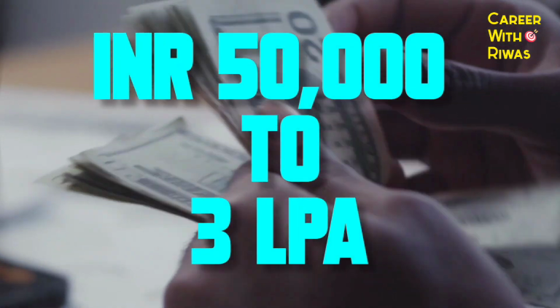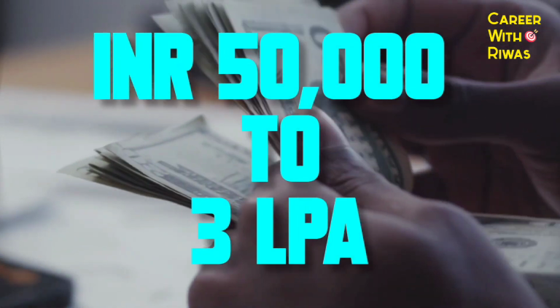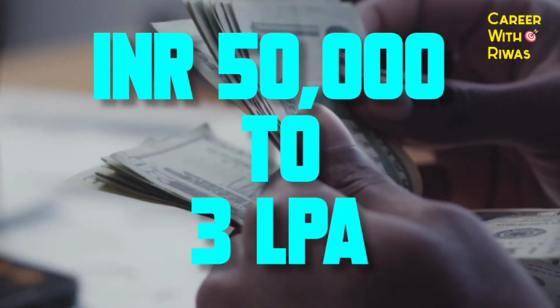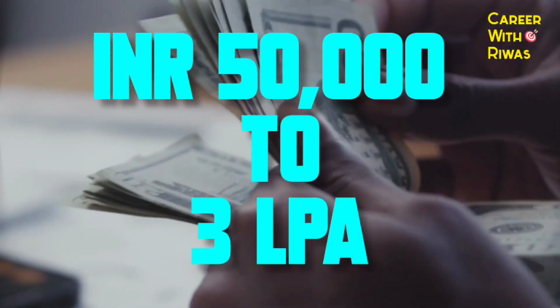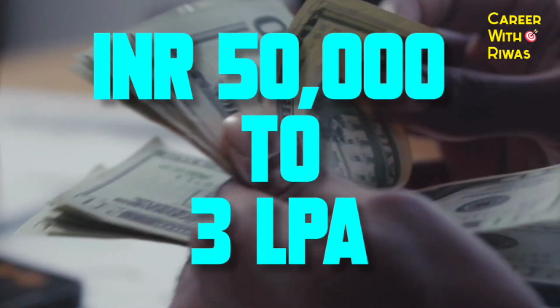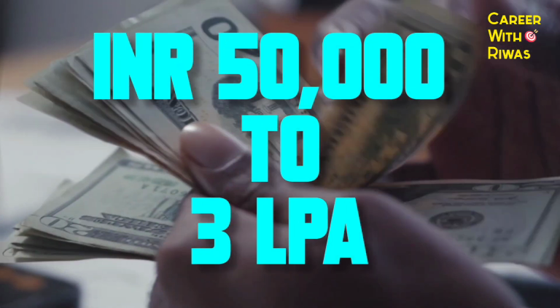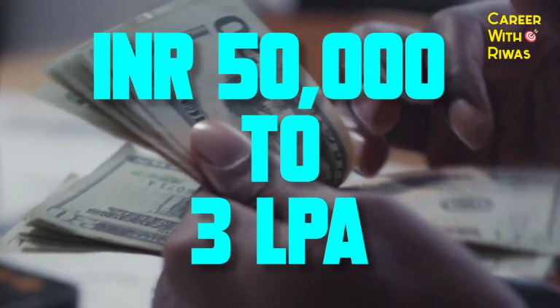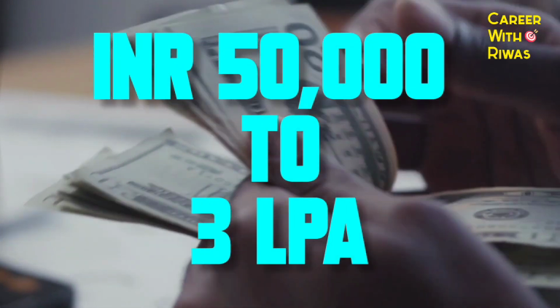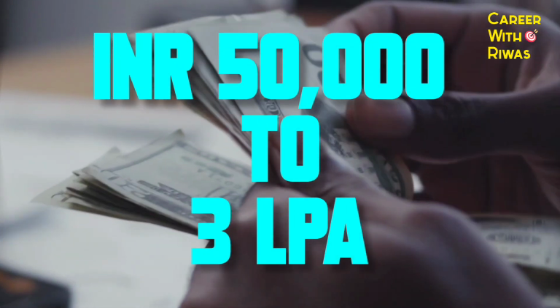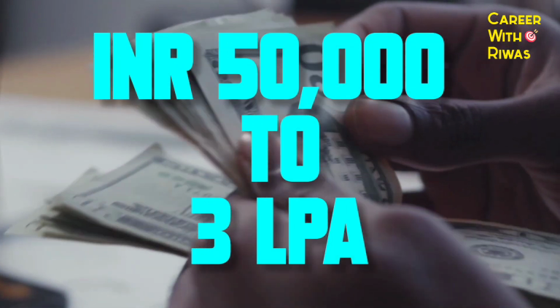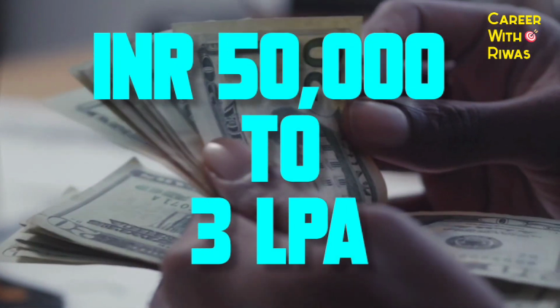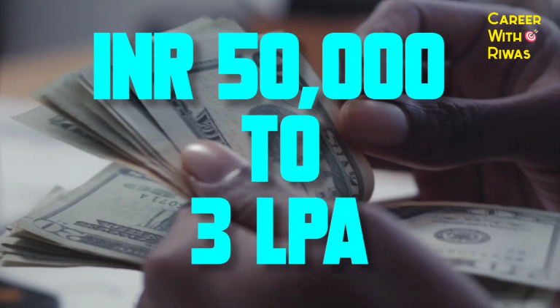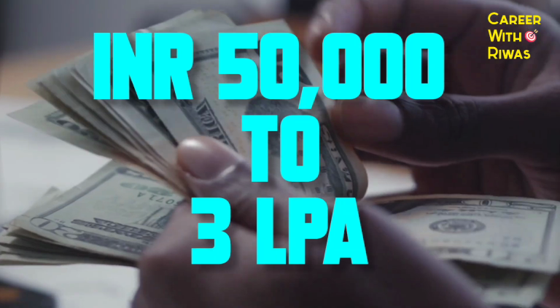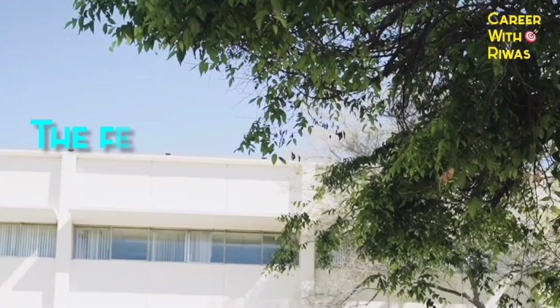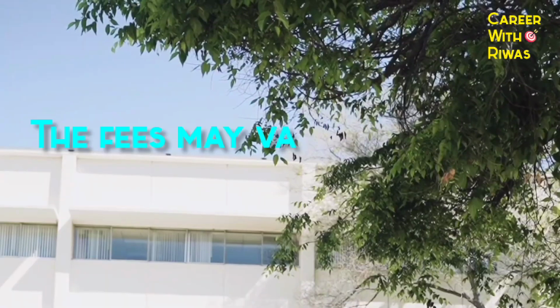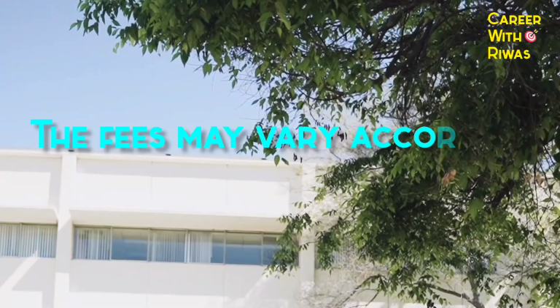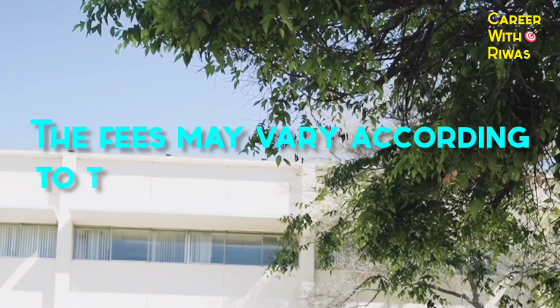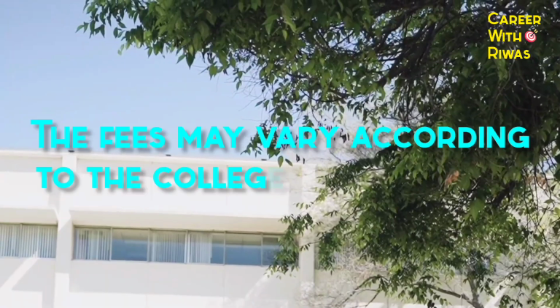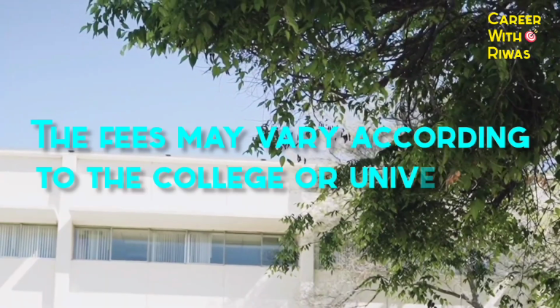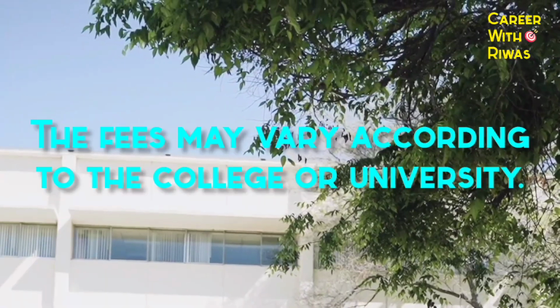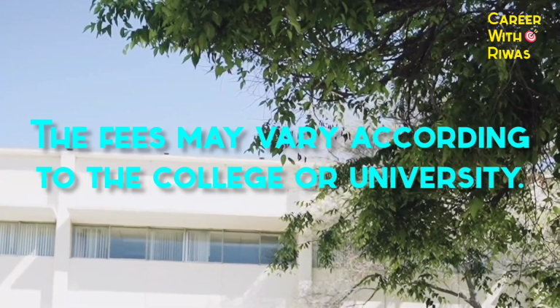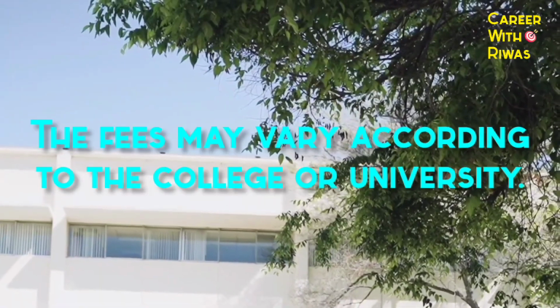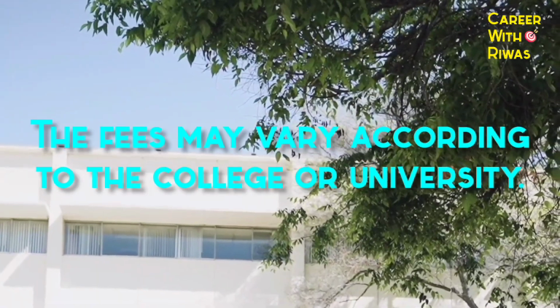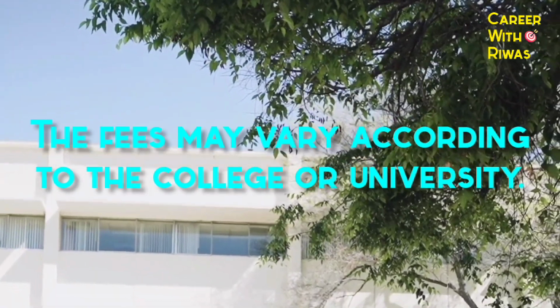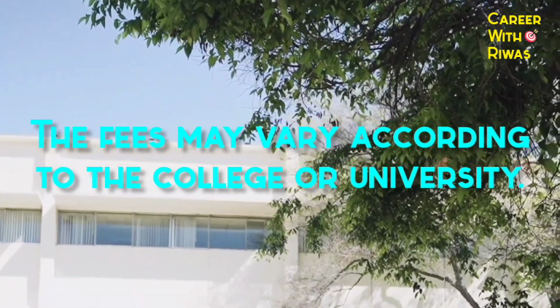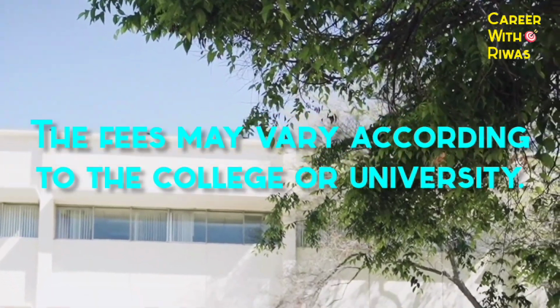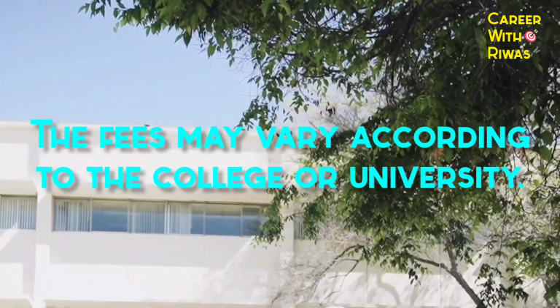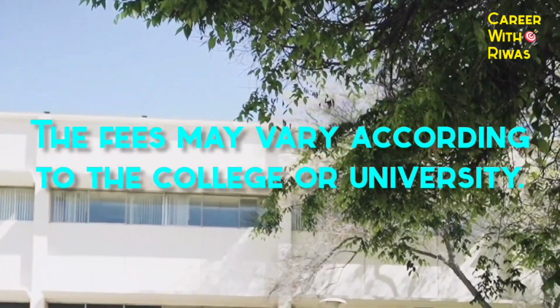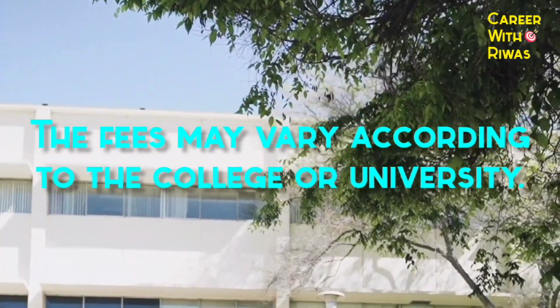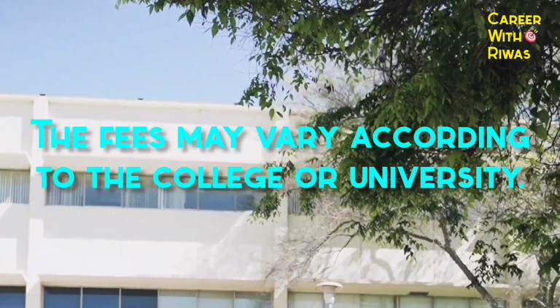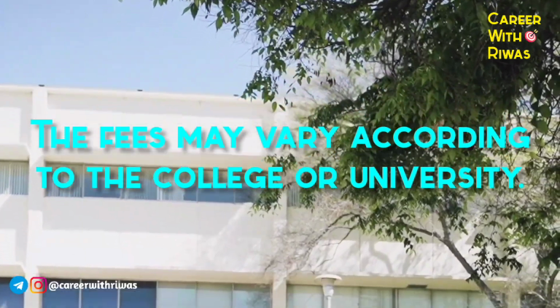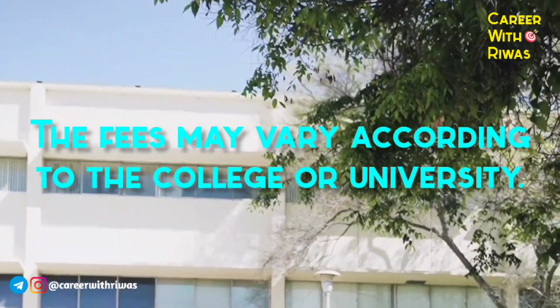Number 3: Course Fee. Biomedical Engineering fees range from INR 50,000 to 3 LPA. These may vary according to the college or university.